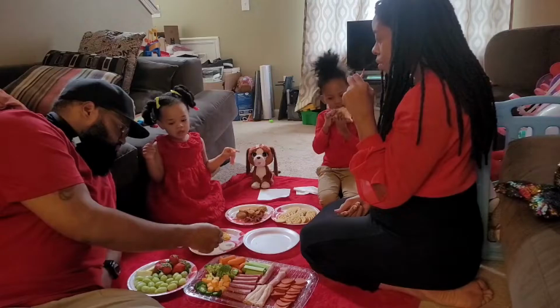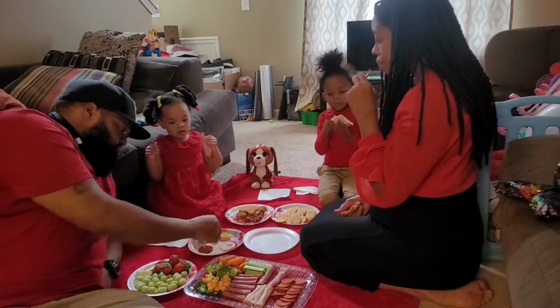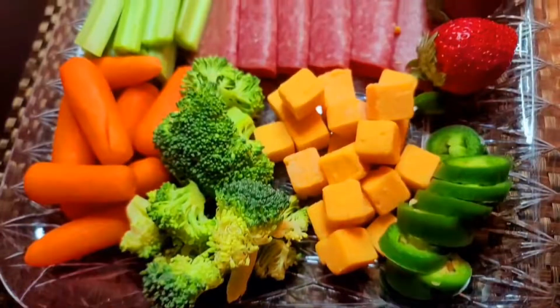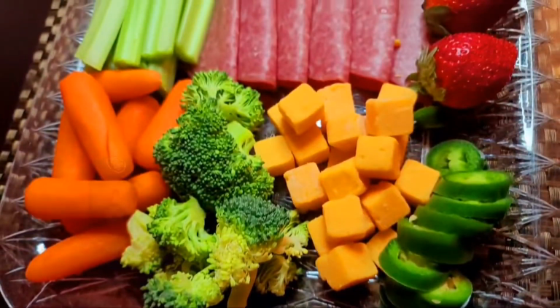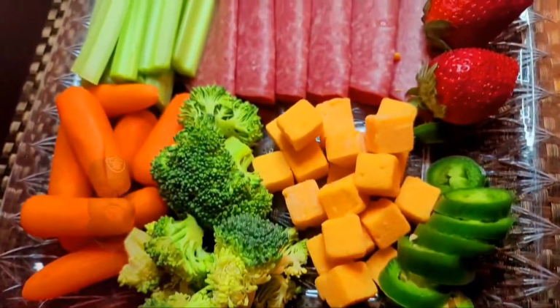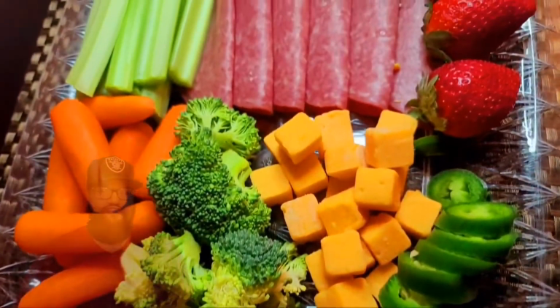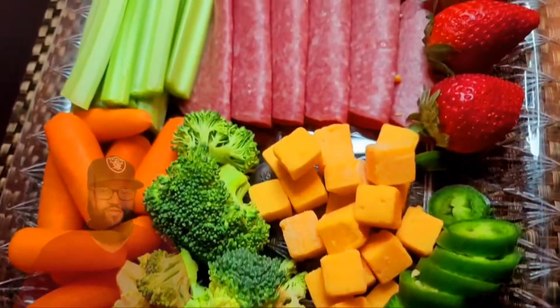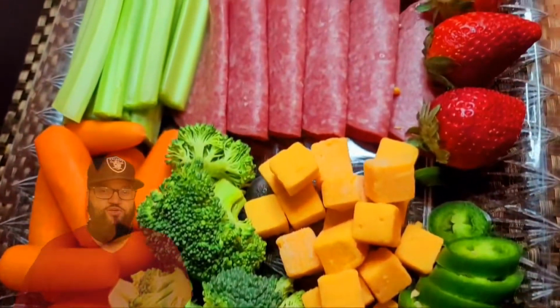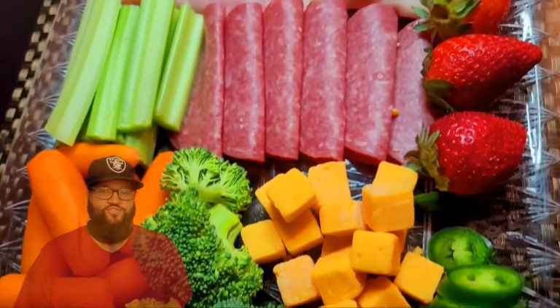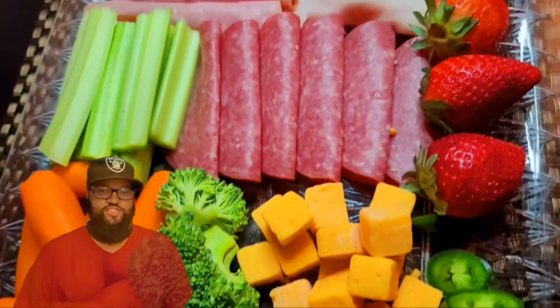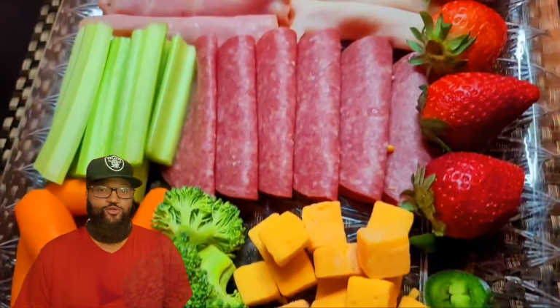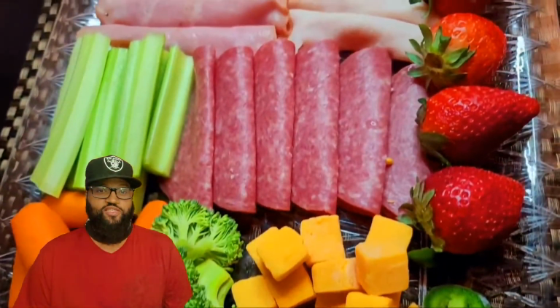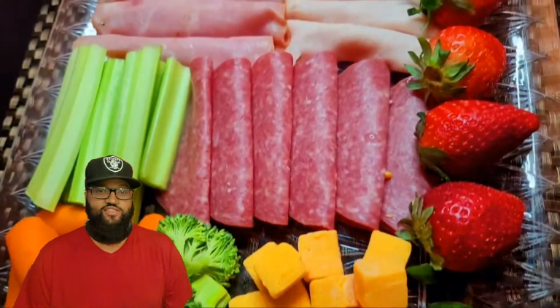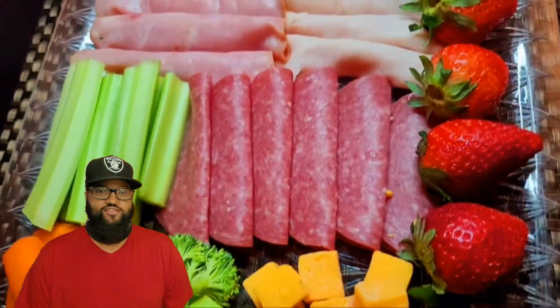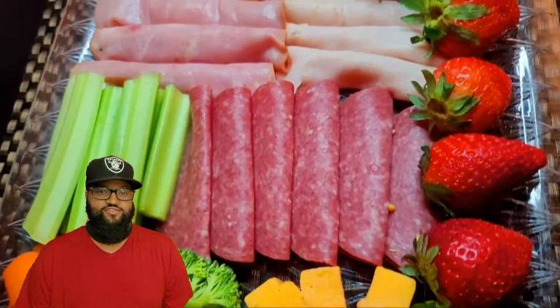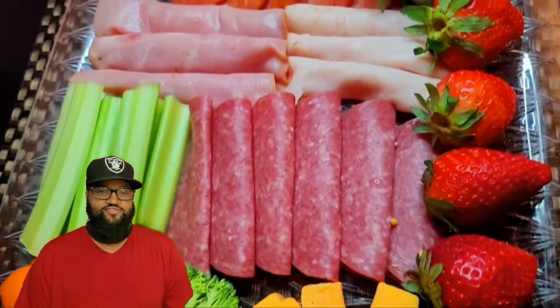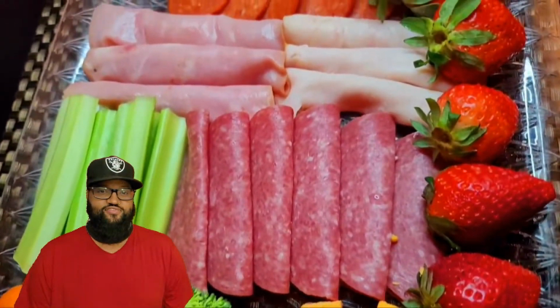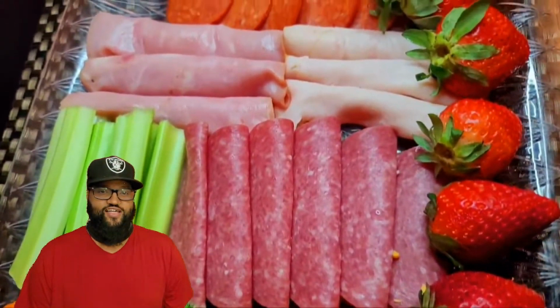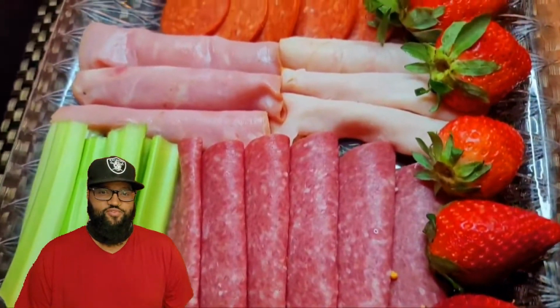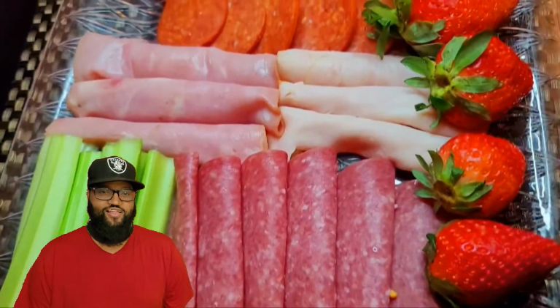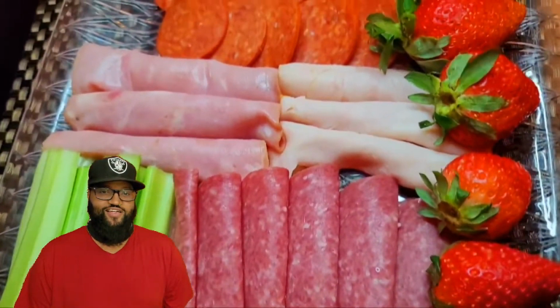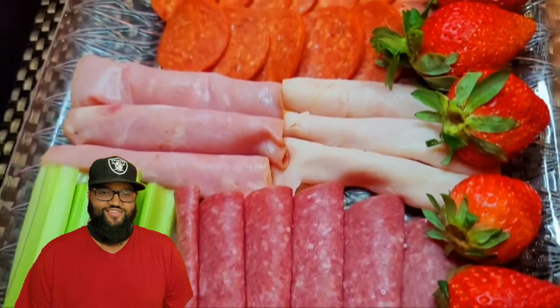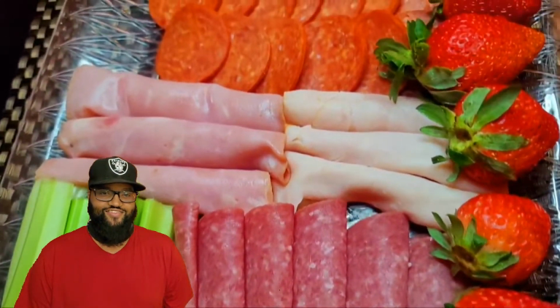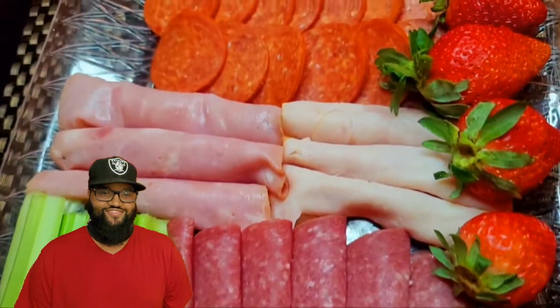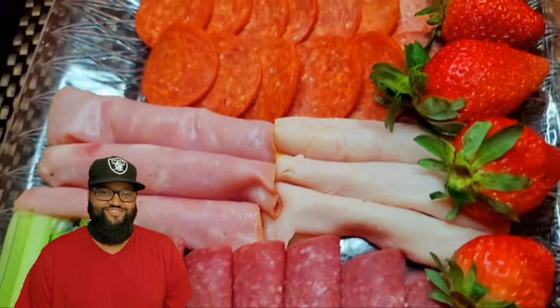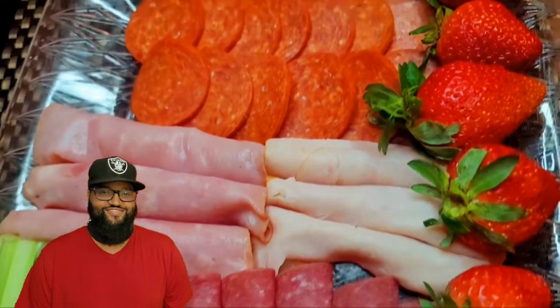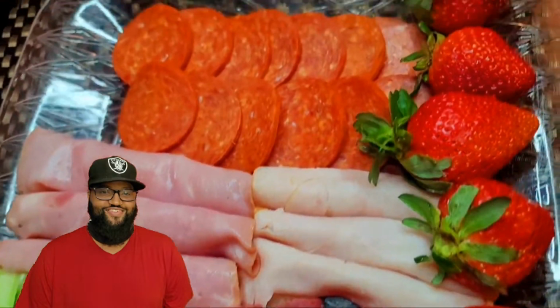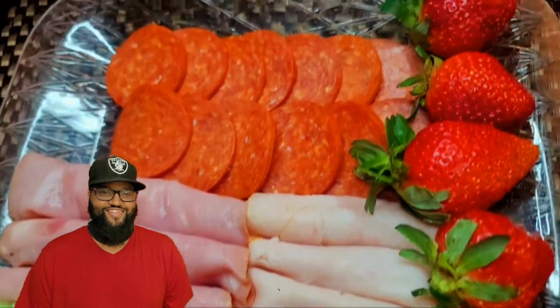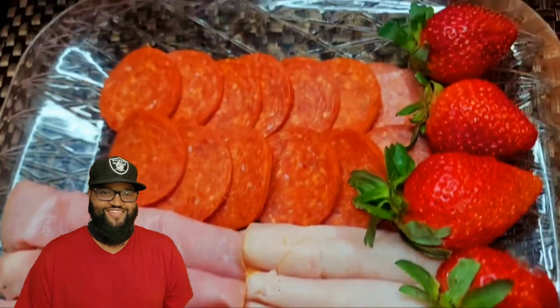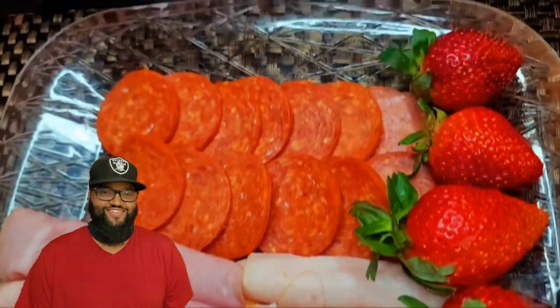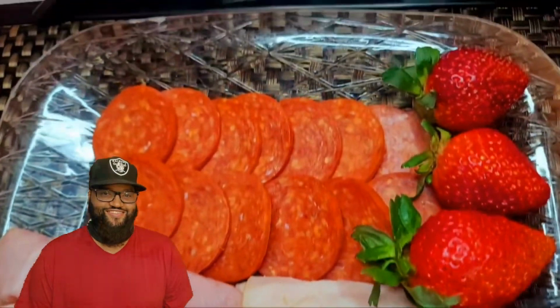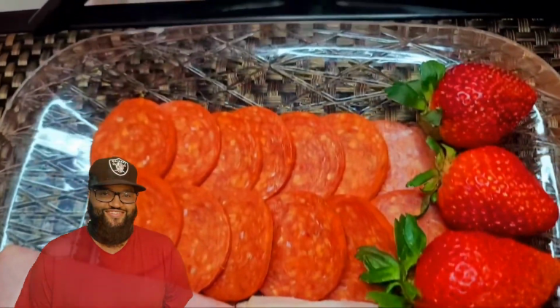Welcome back, towners. Today we're going to have an indoor picnic. Happy Valentine's Day. Let's get it.